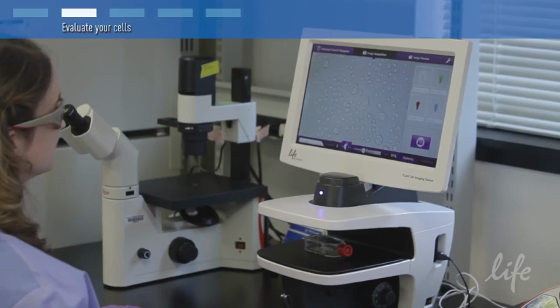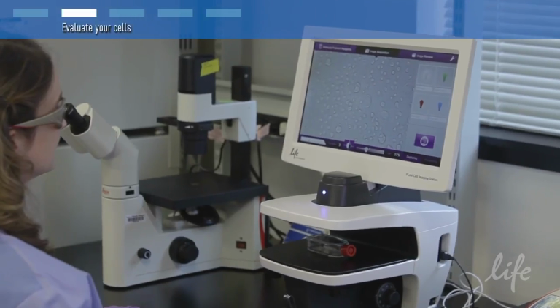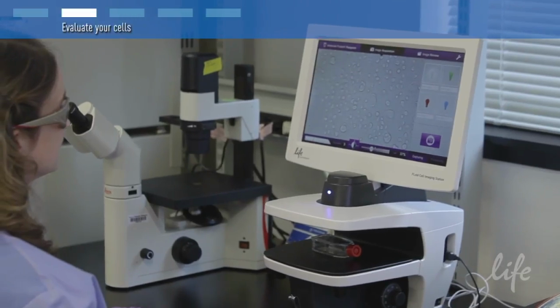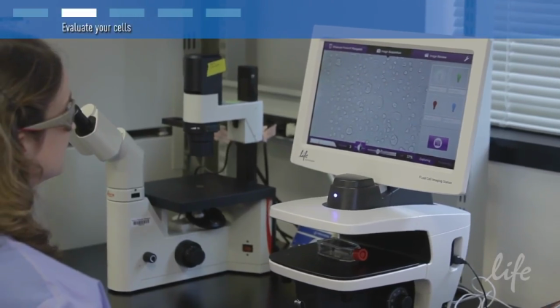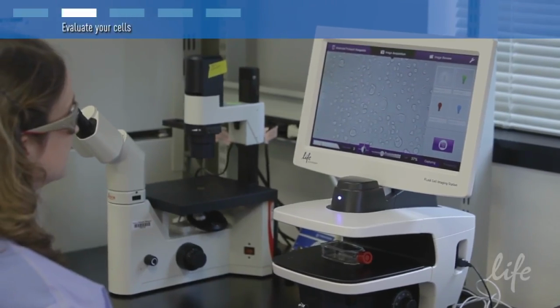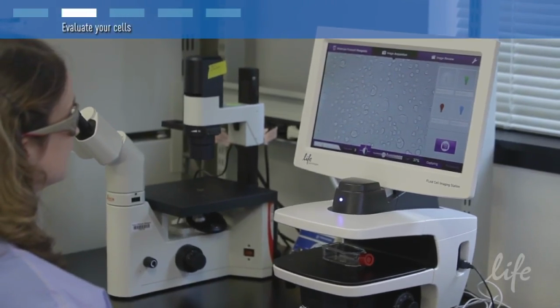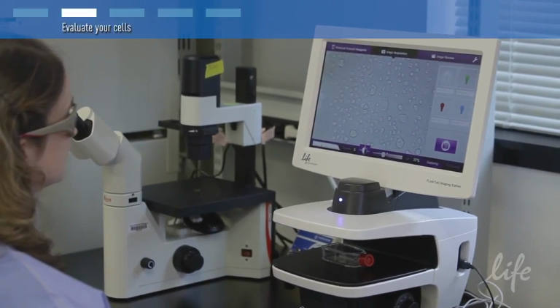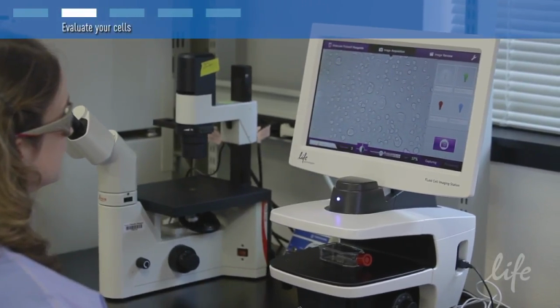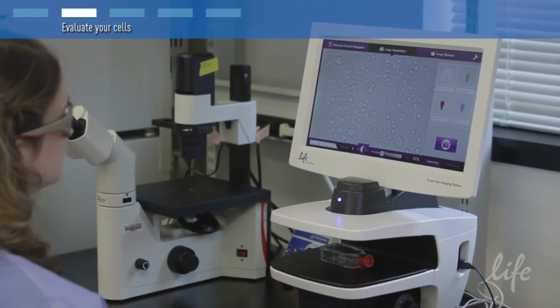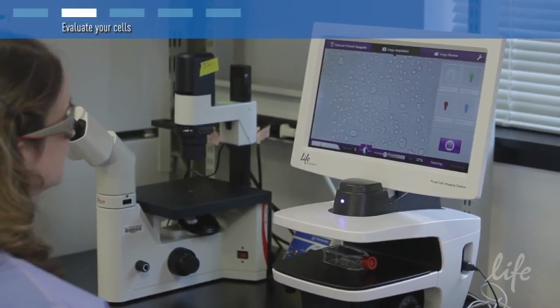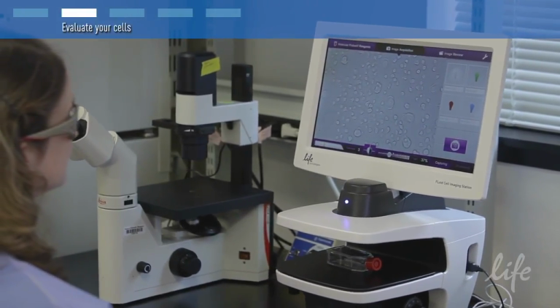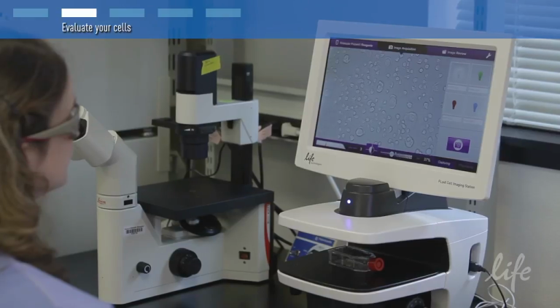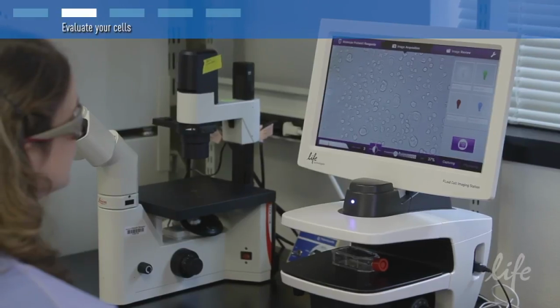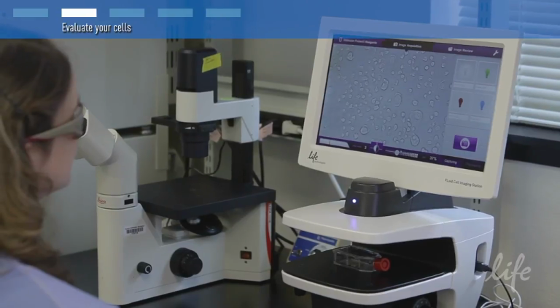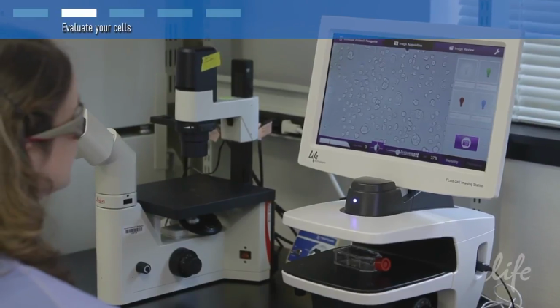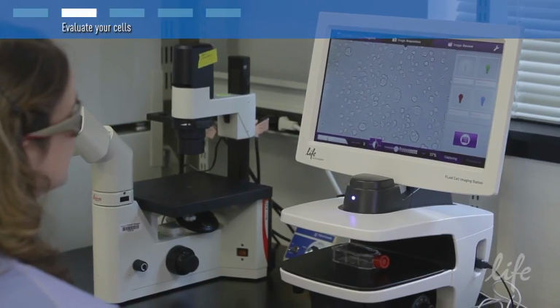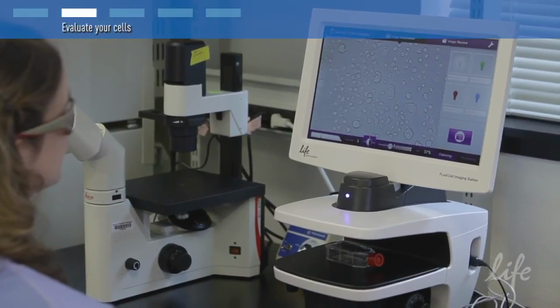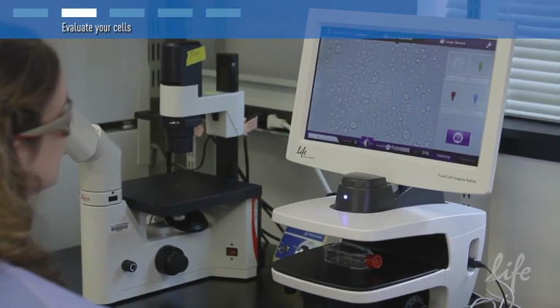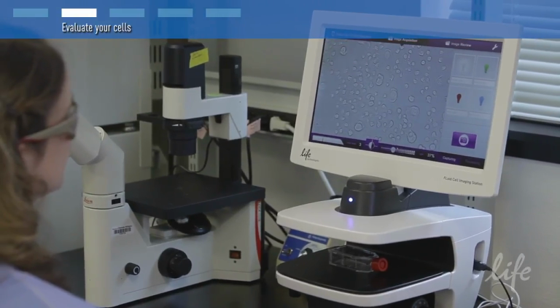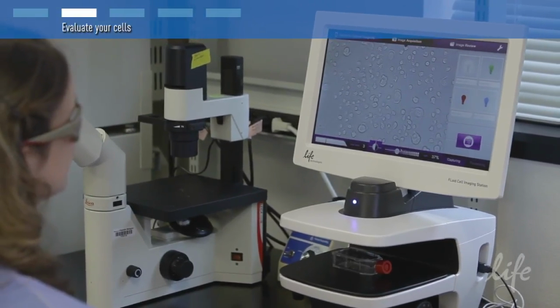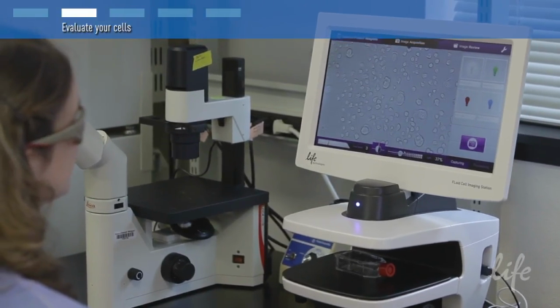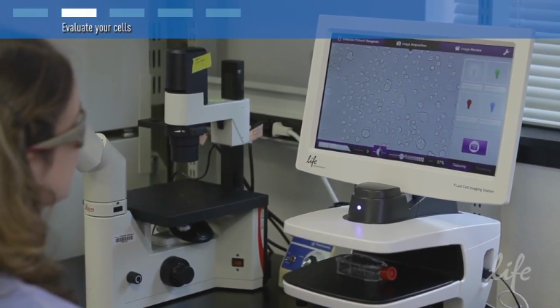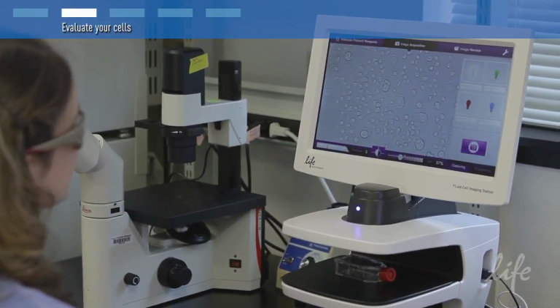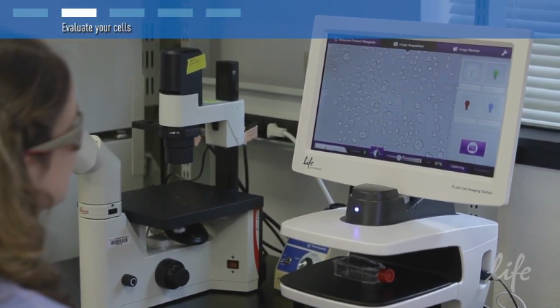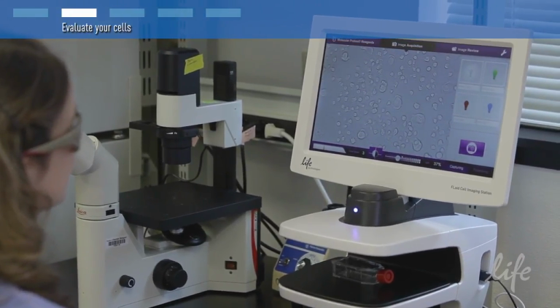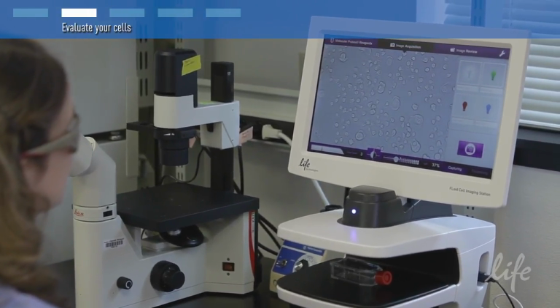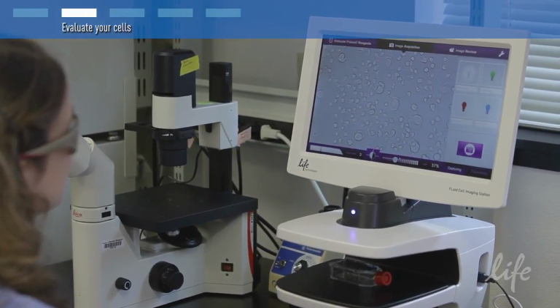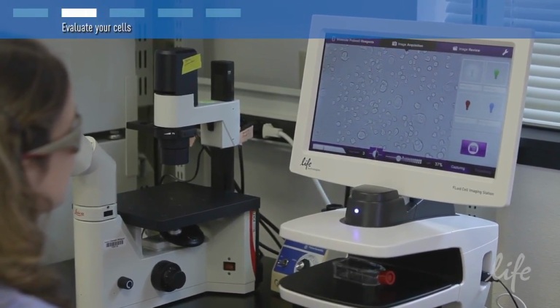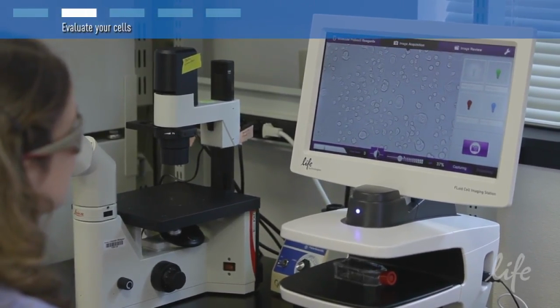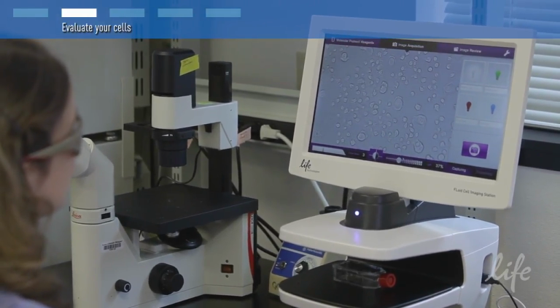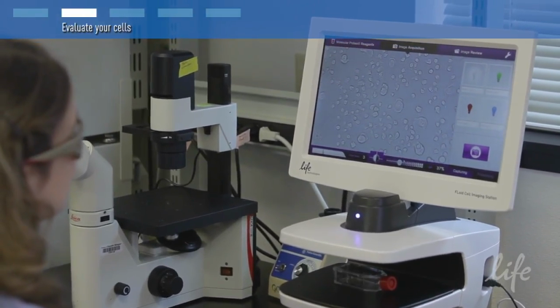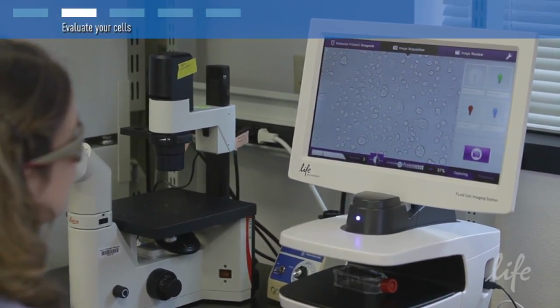Check your cells under the microscope to see that the confluency is about 80% and that there are mitotic cells present.